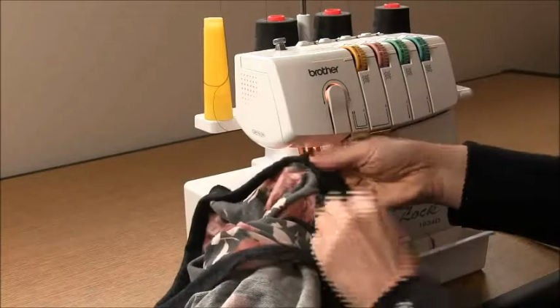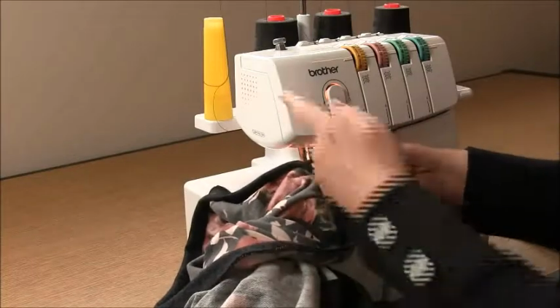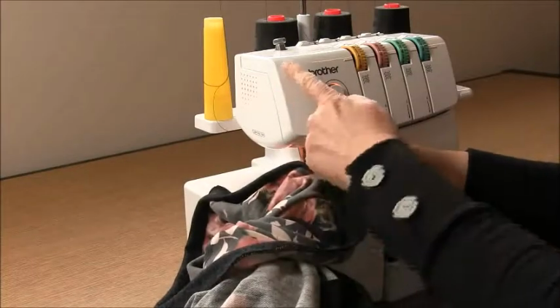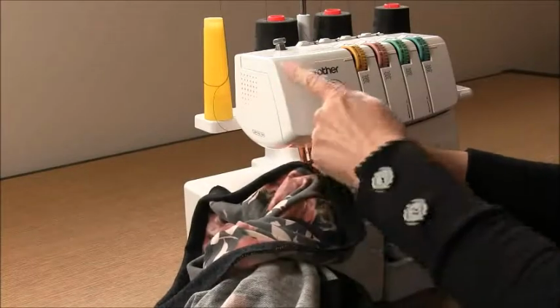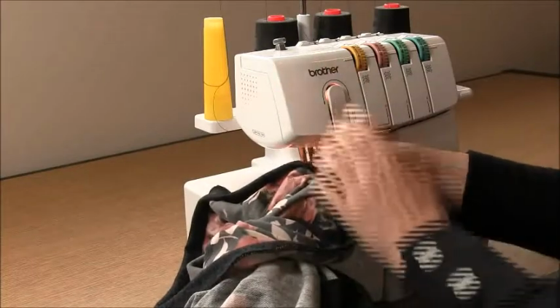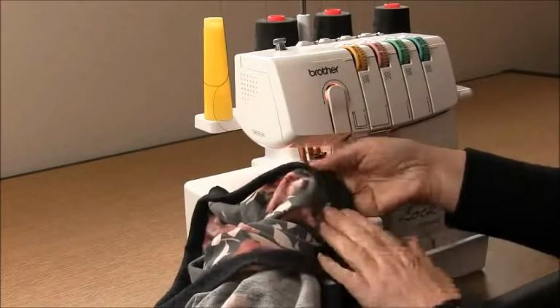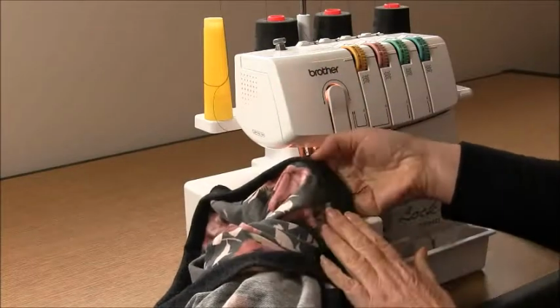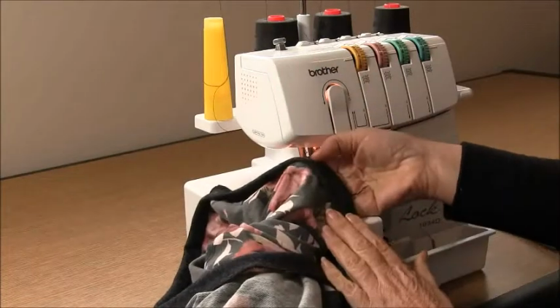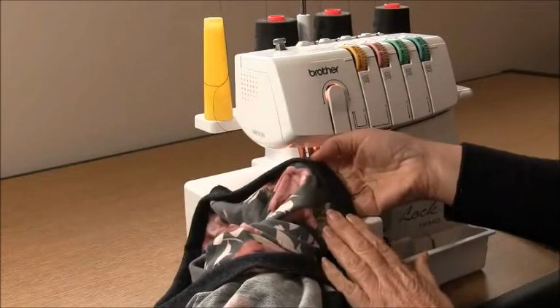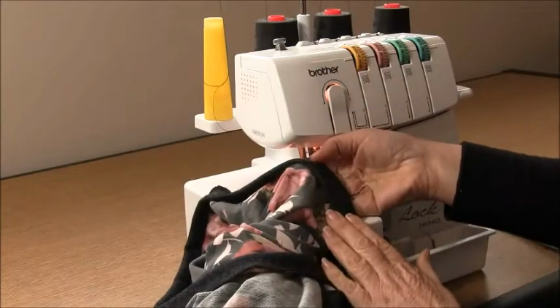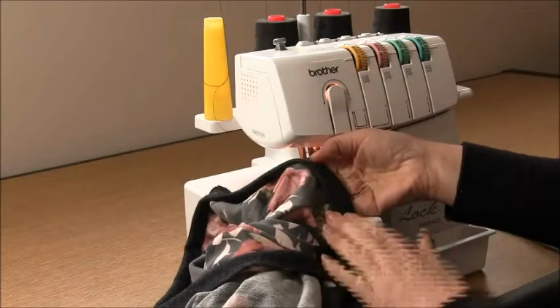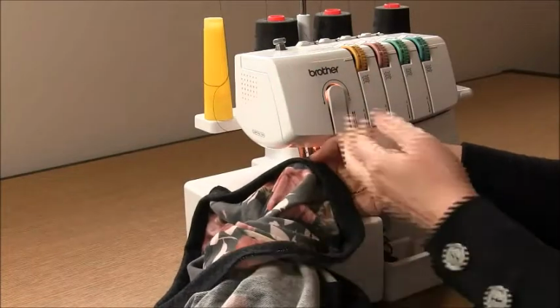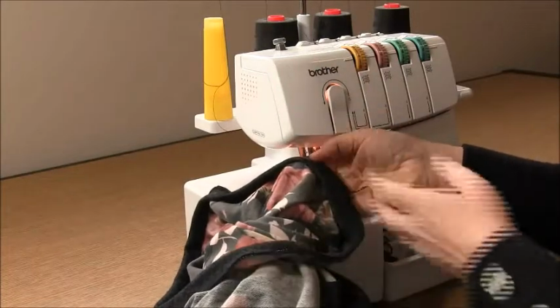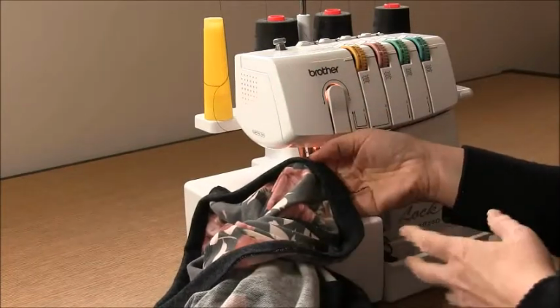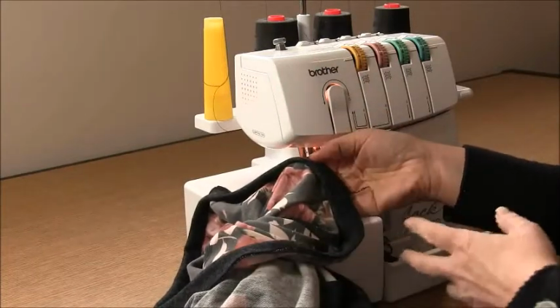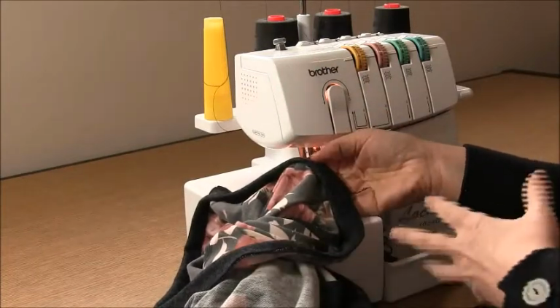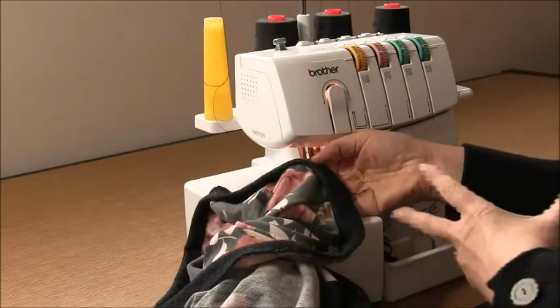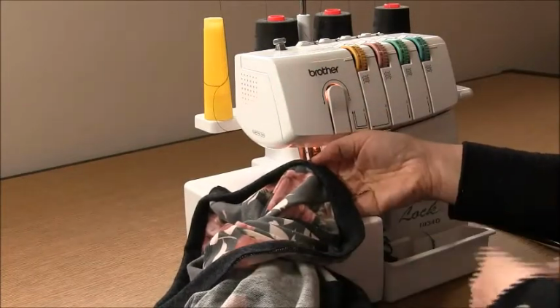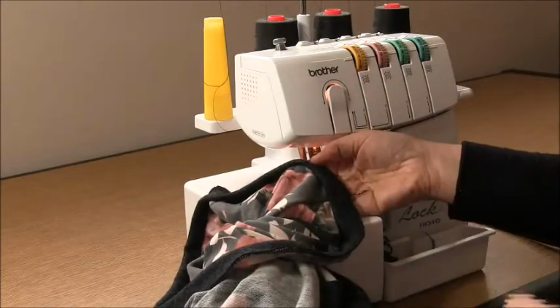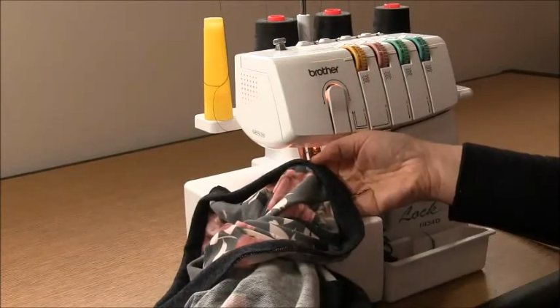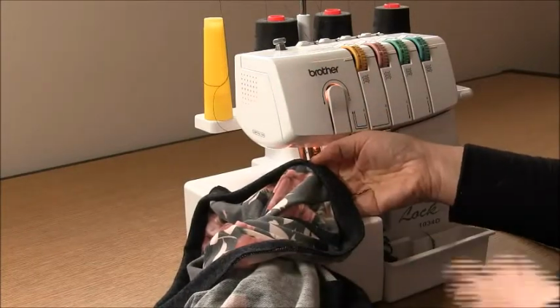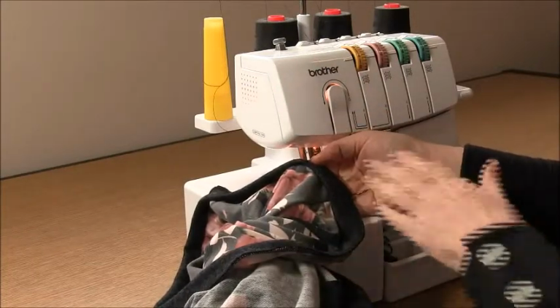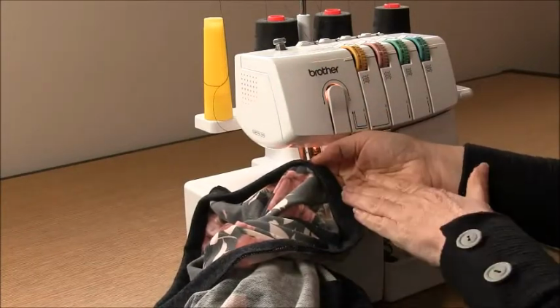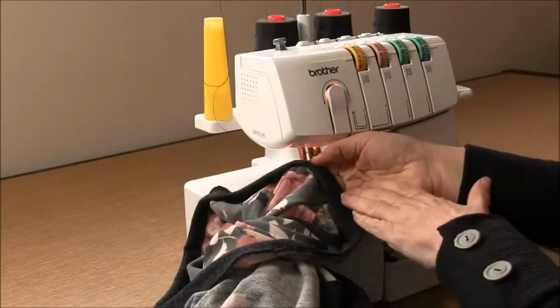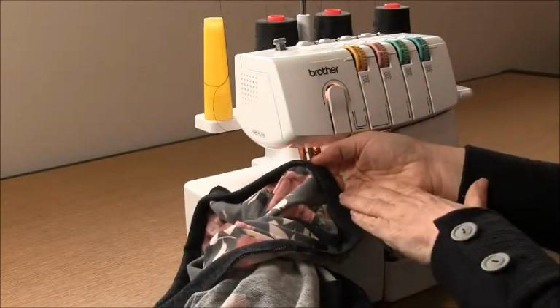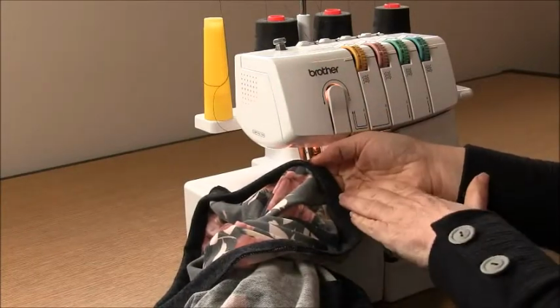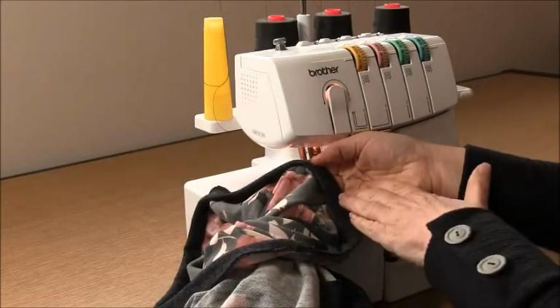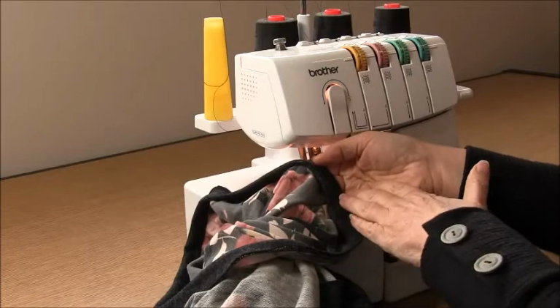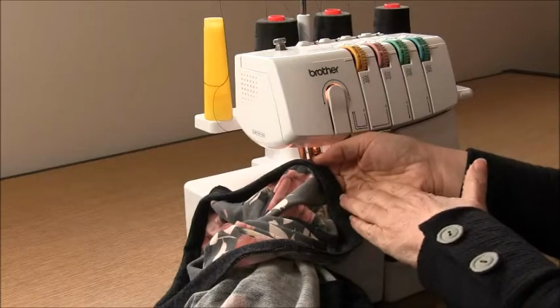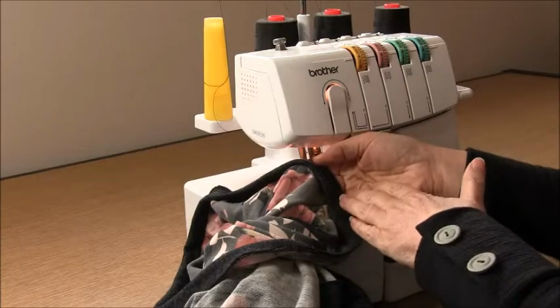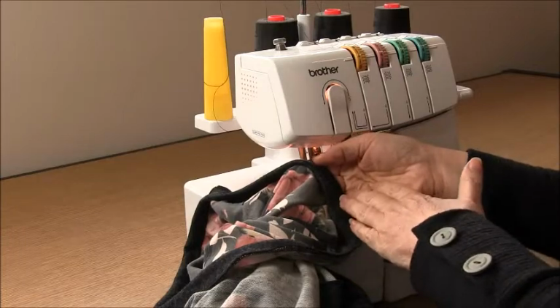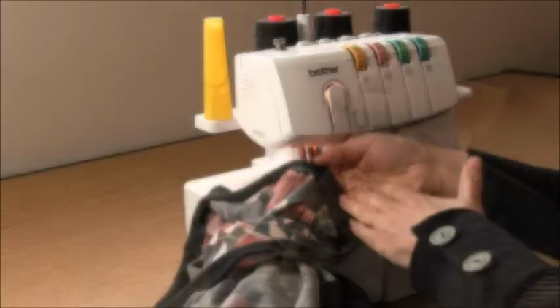I'd better change my overlocking thread because I'm really on the line there, and then we'll move on.